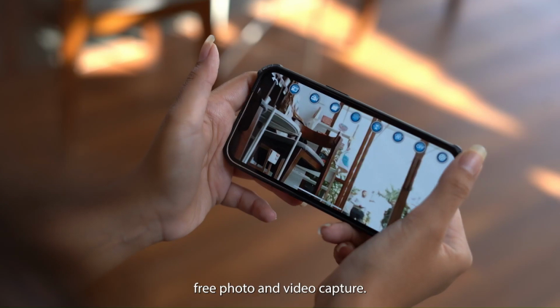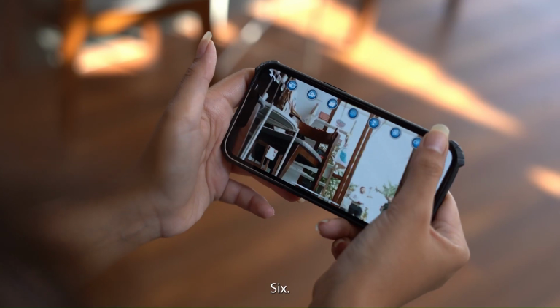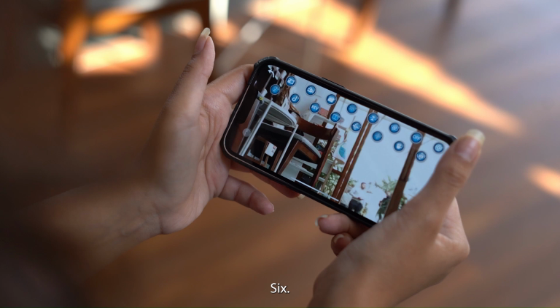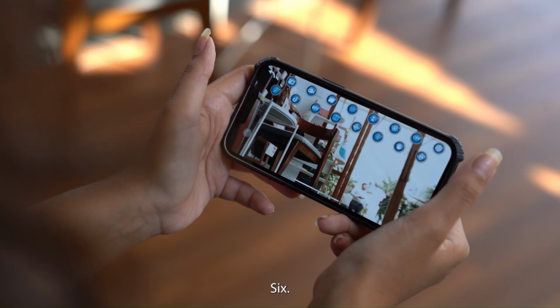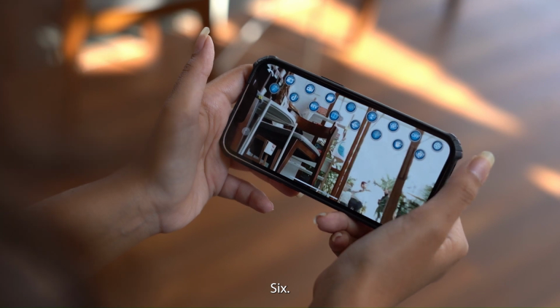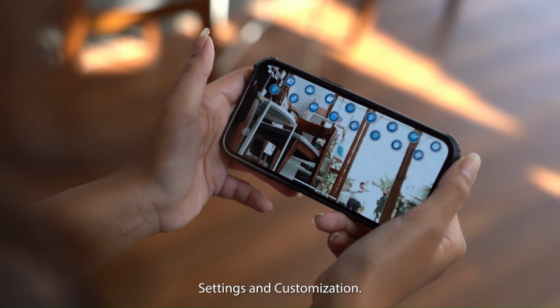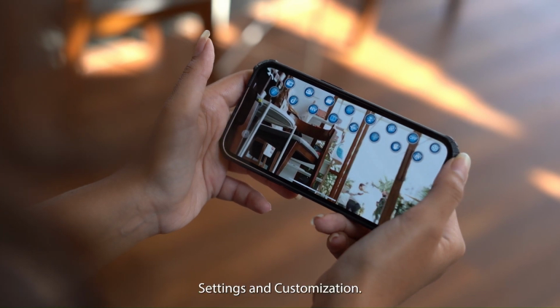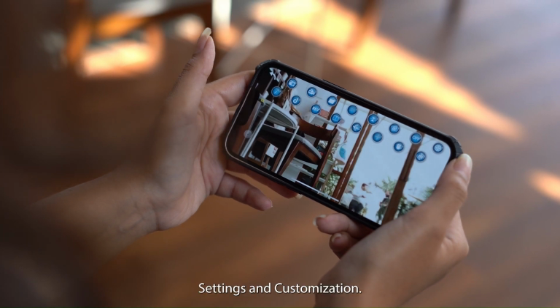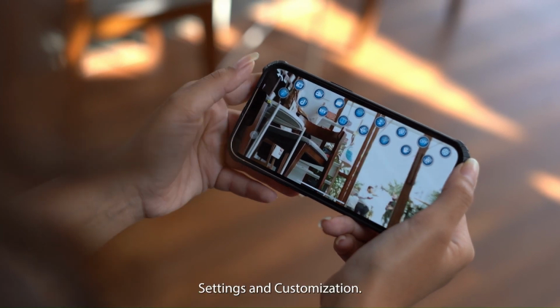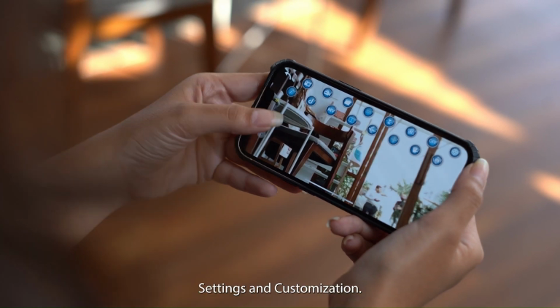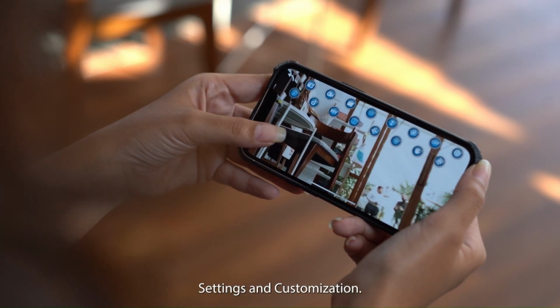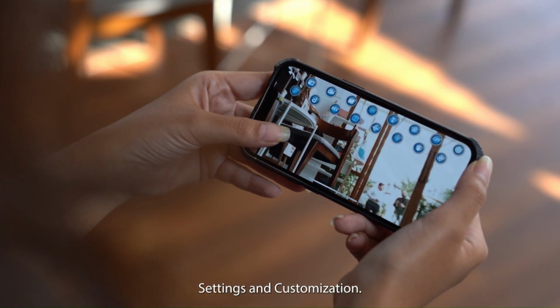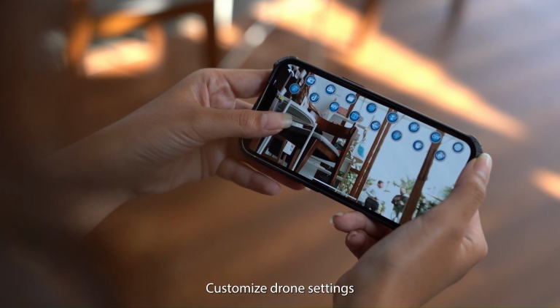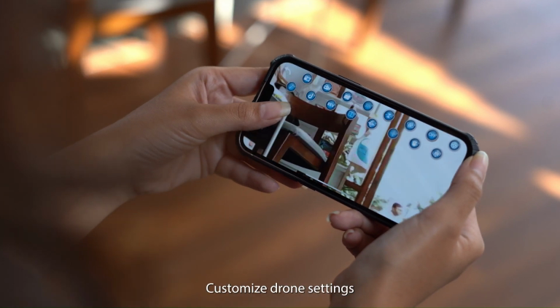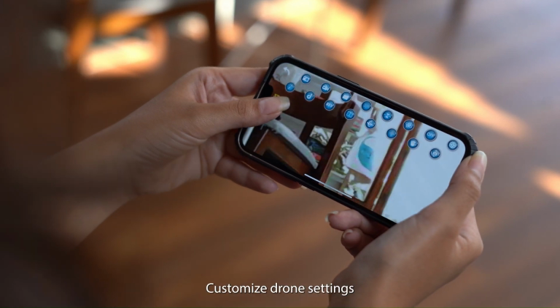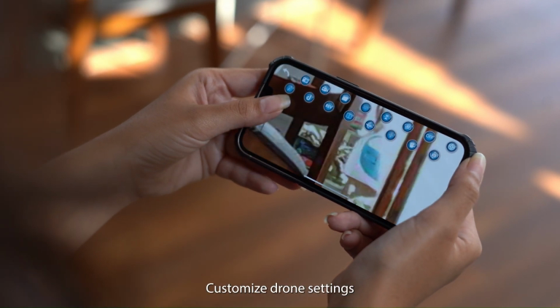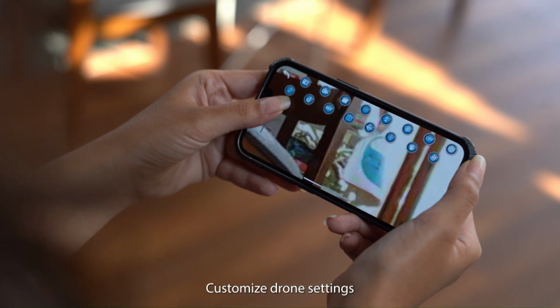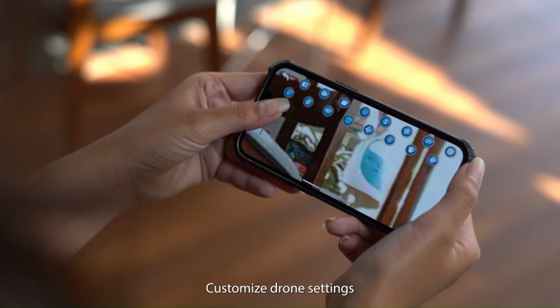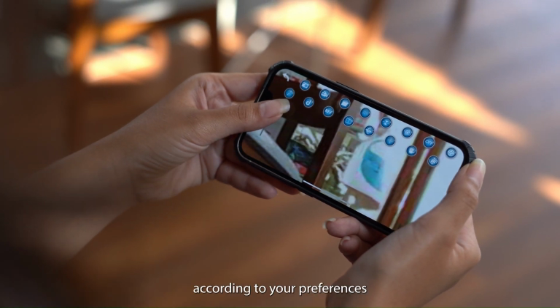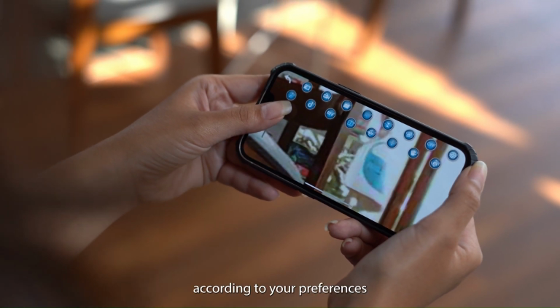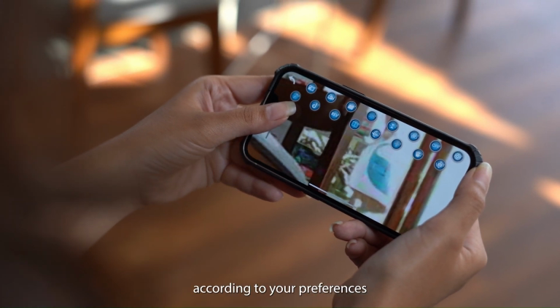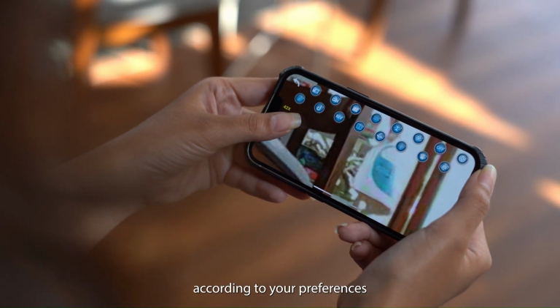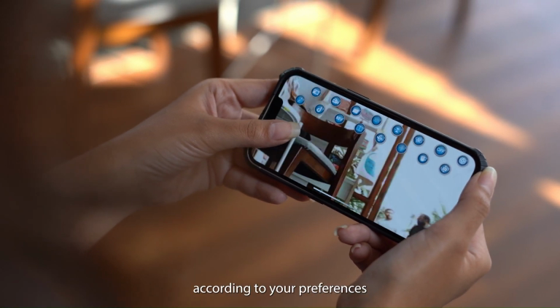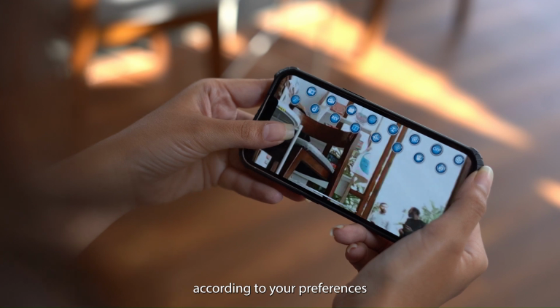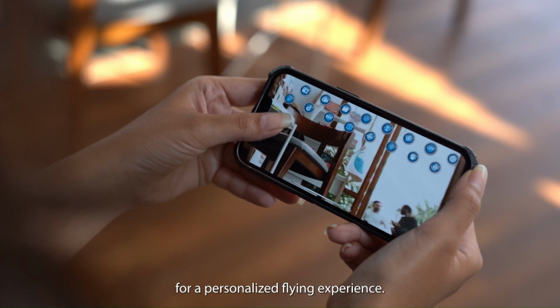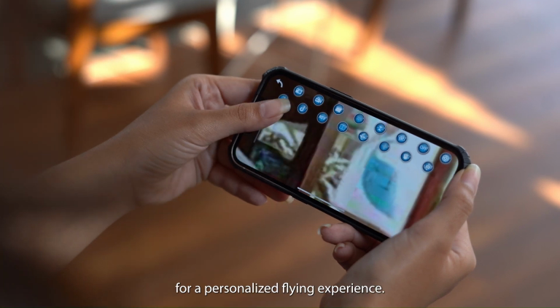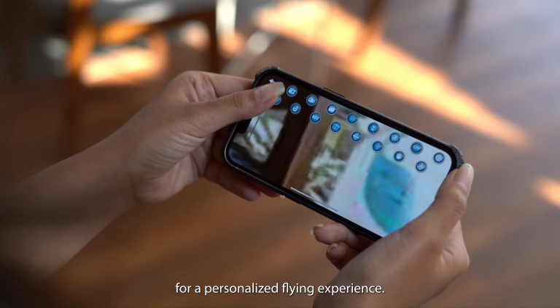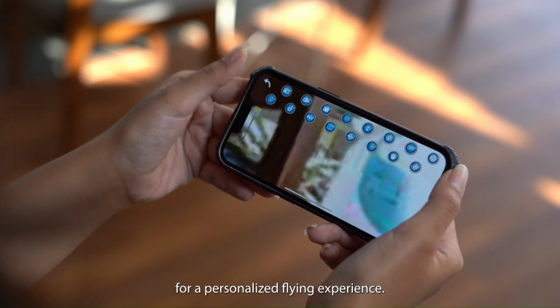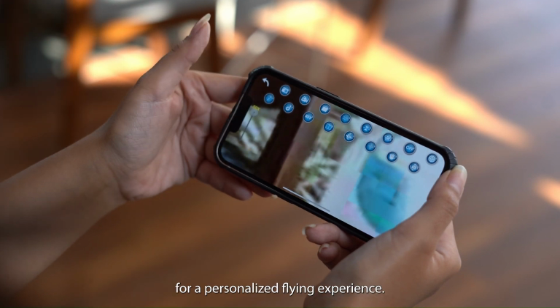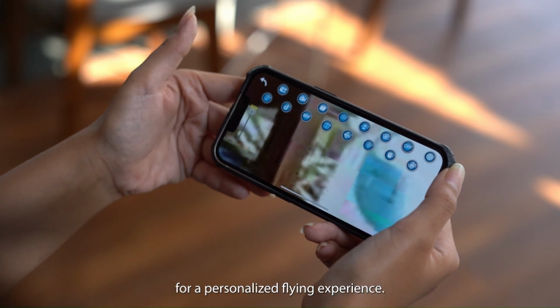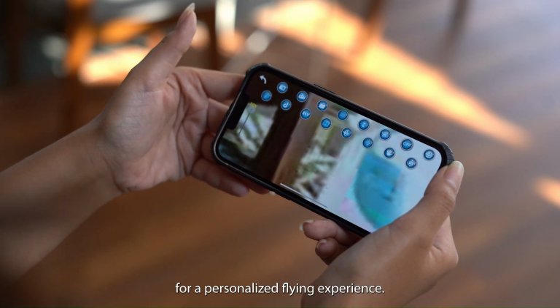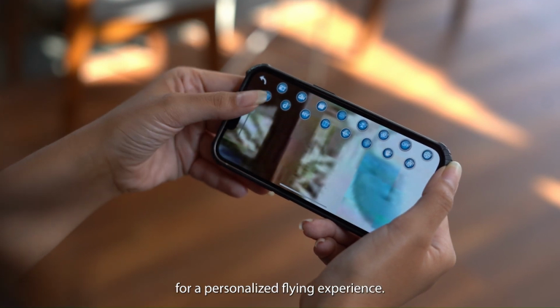5. Settings and customization. Customize drone settings according to your preferences for a personalized flying experience.